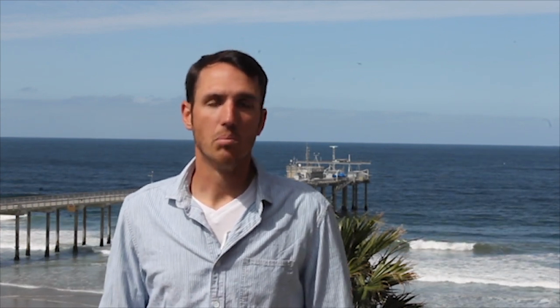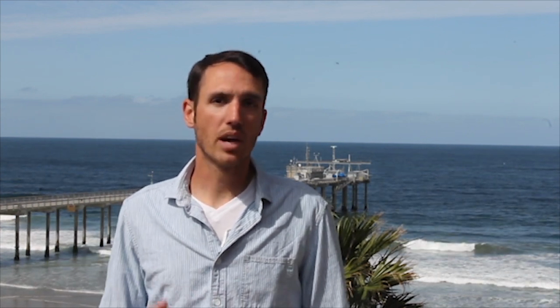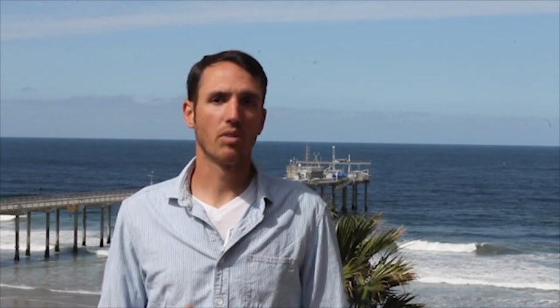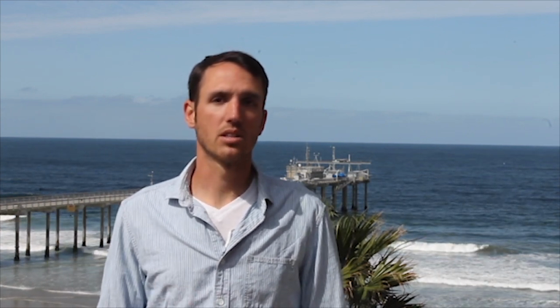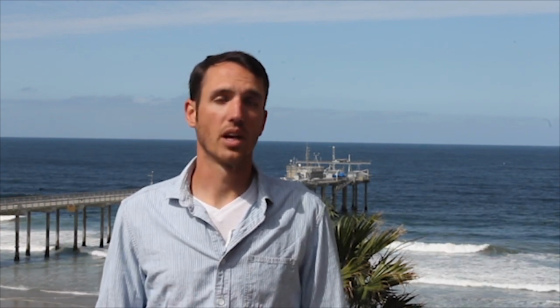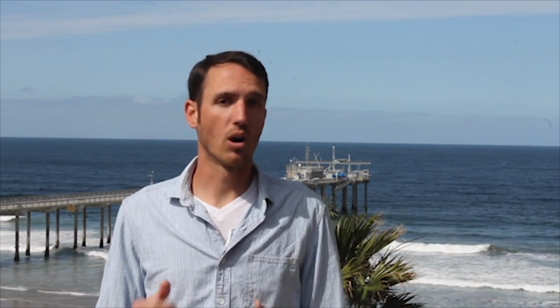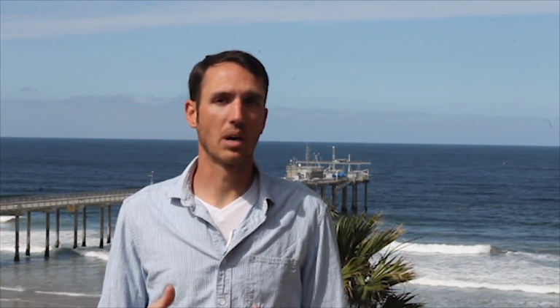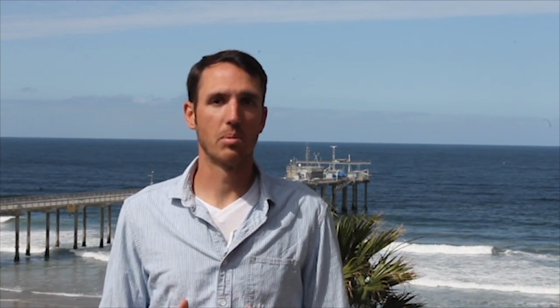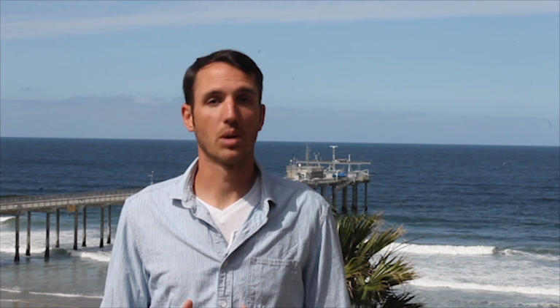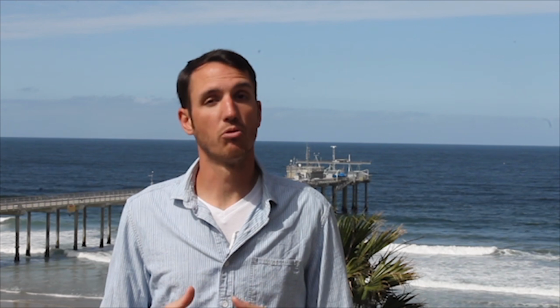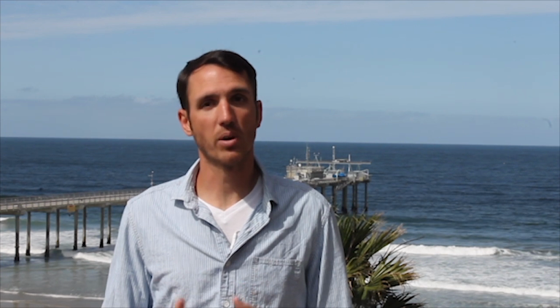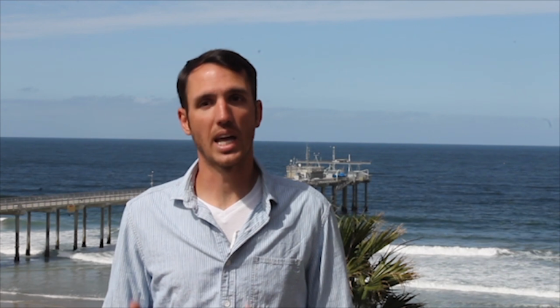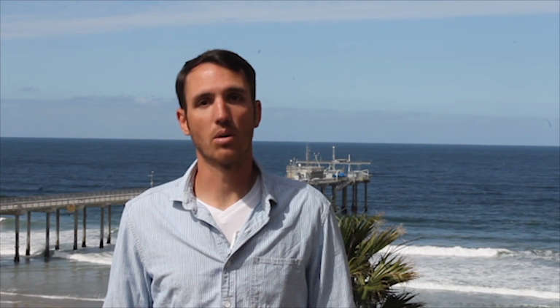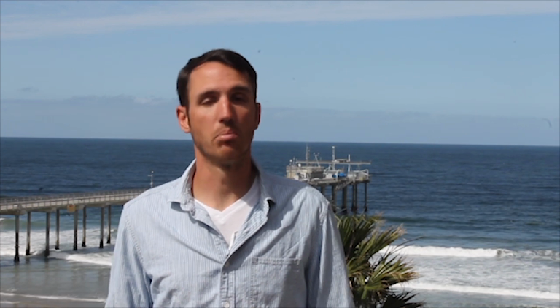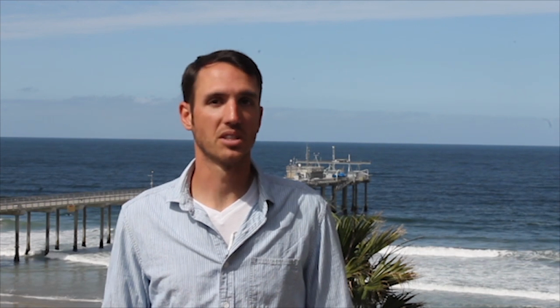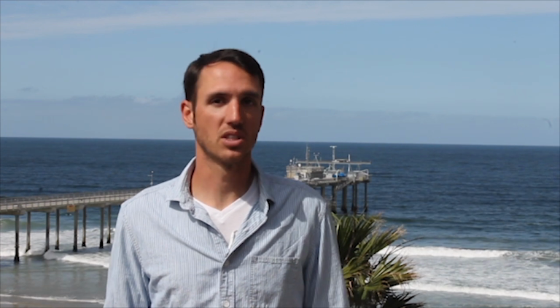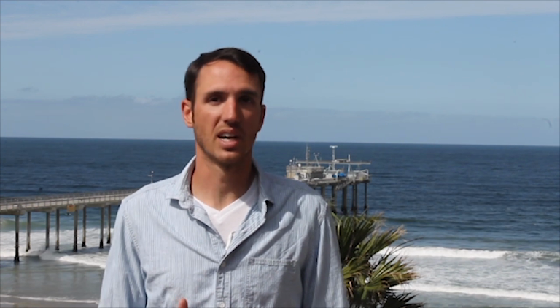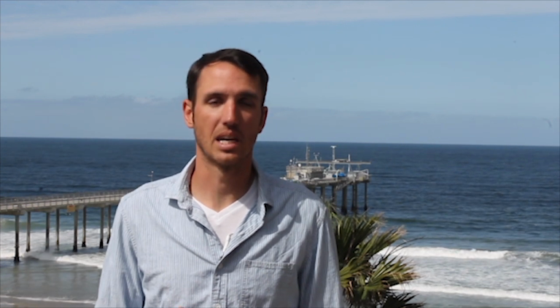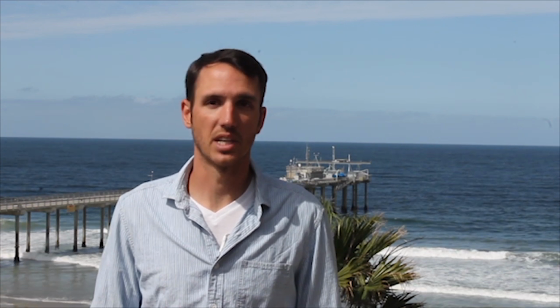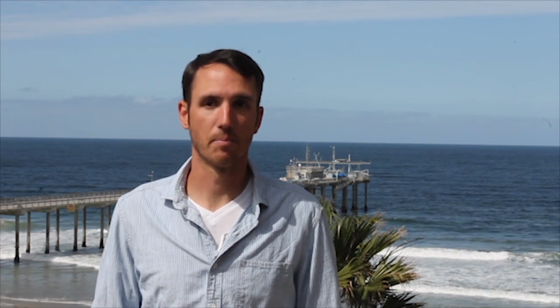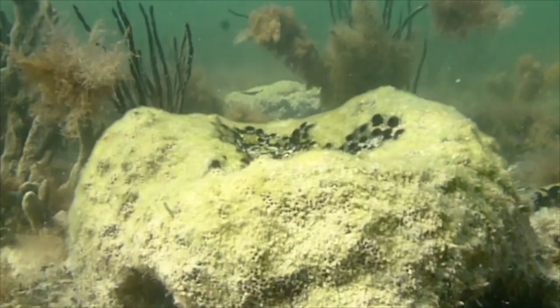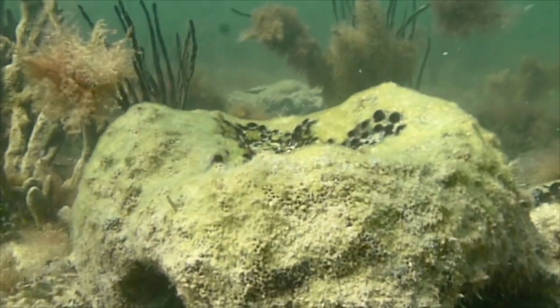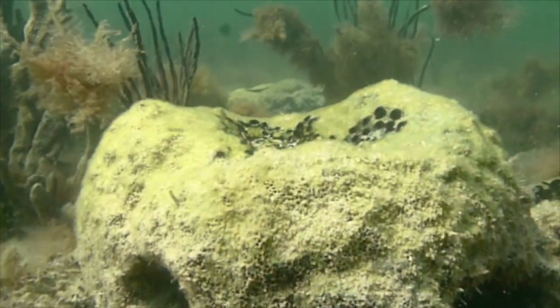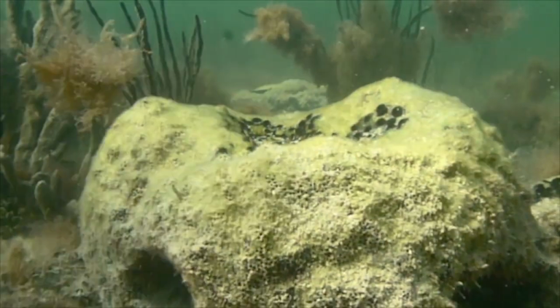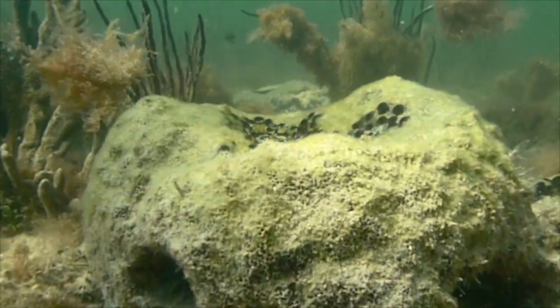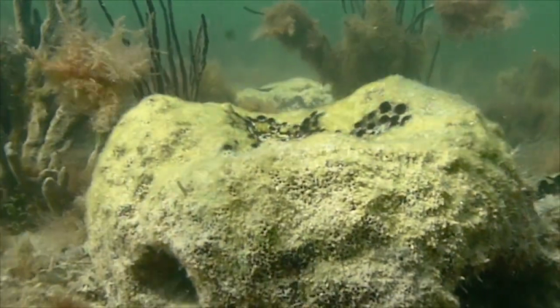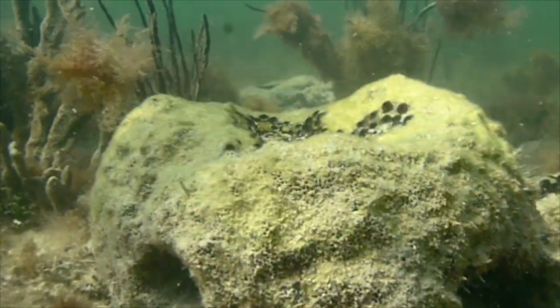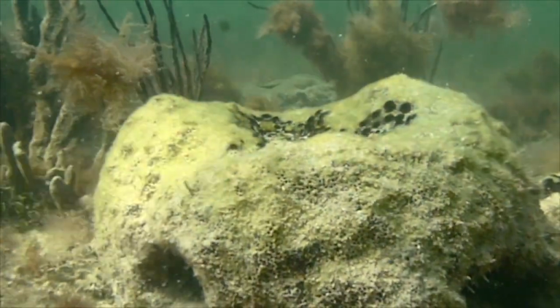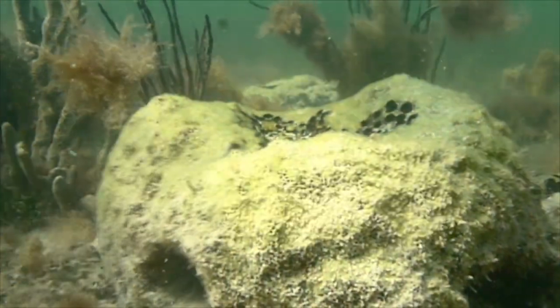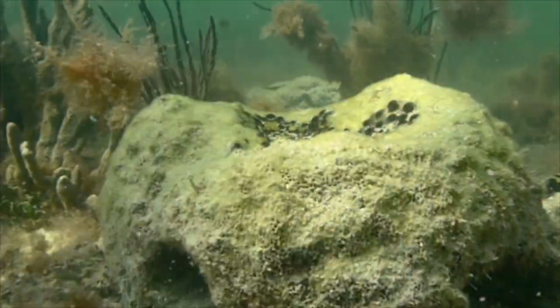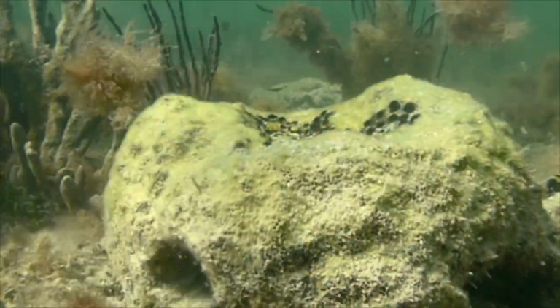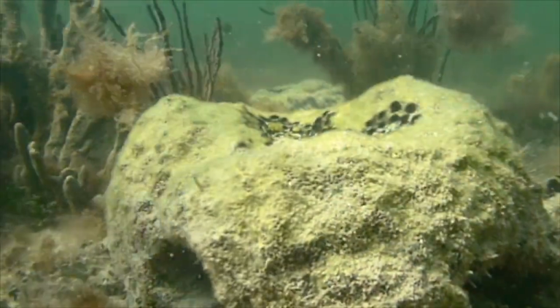Mangrove islands and hardbottom habitat were very loud compared to seagrass habitat. Here's an example of a healthy hardbottom habitat.